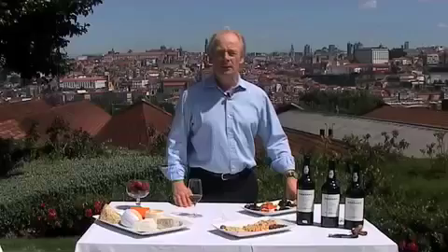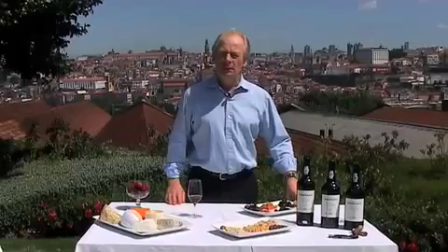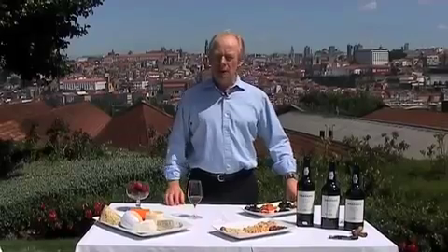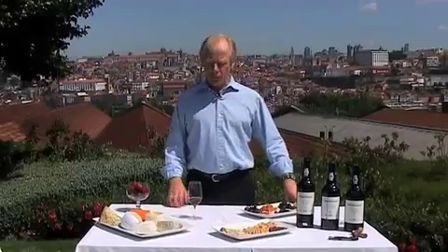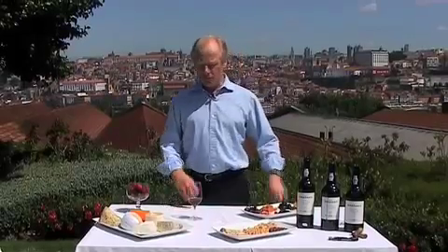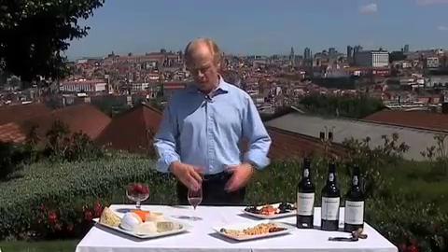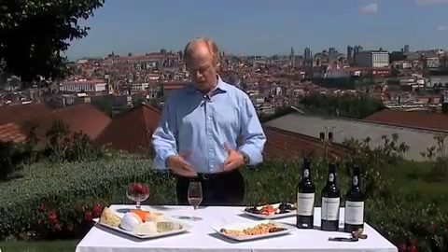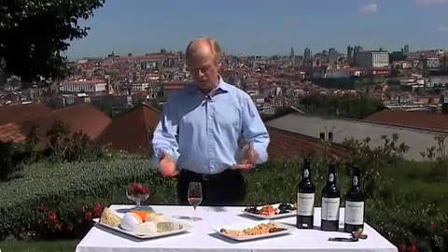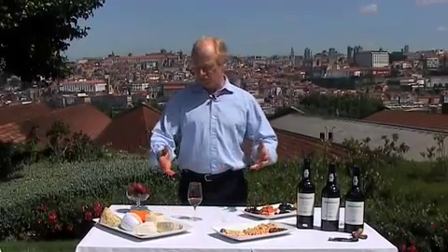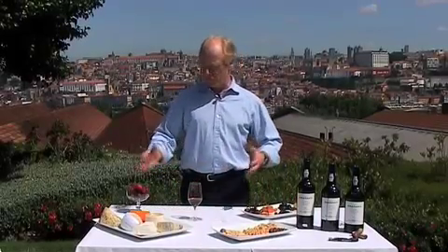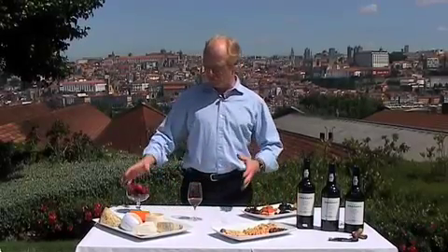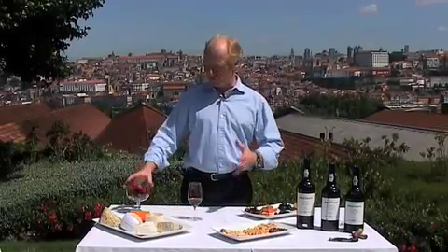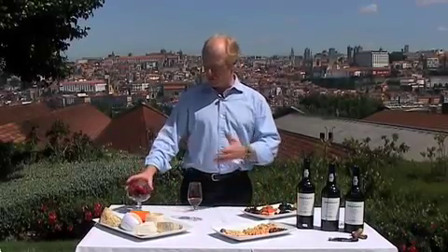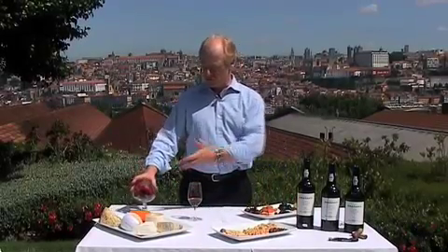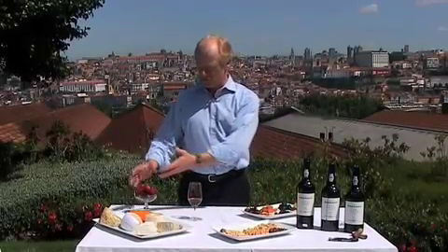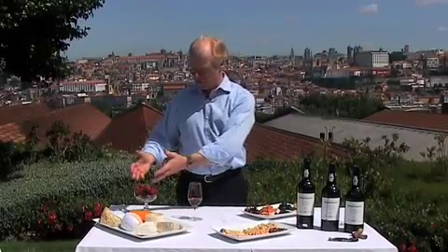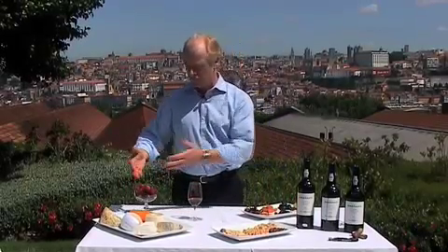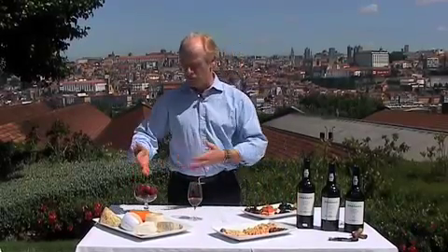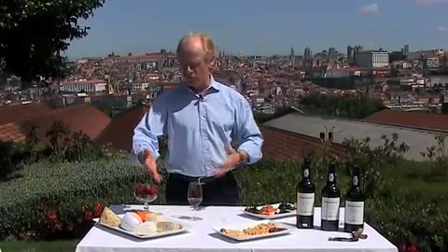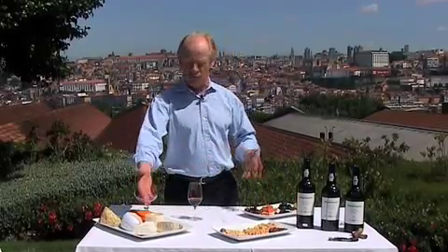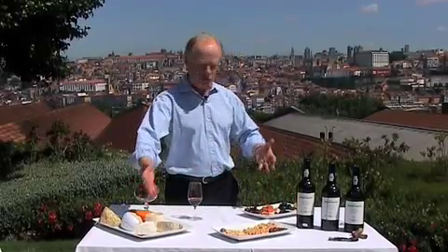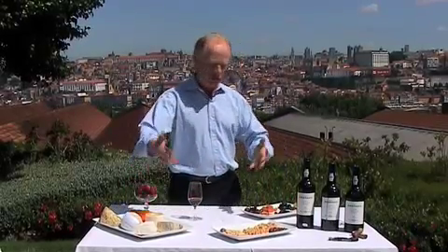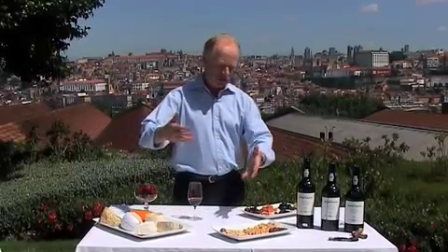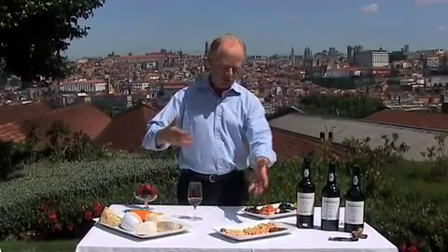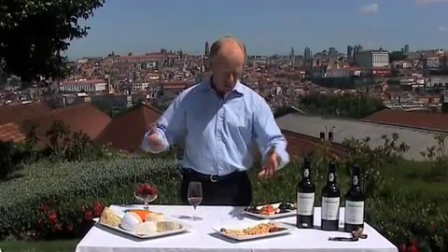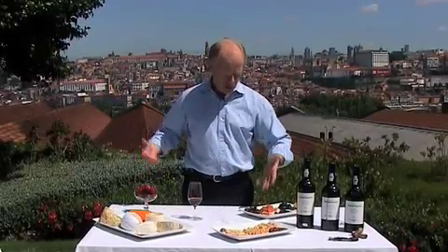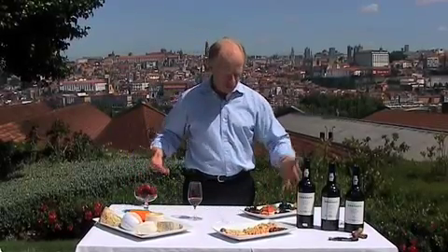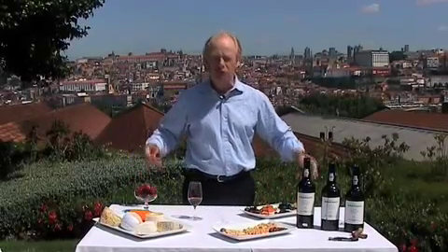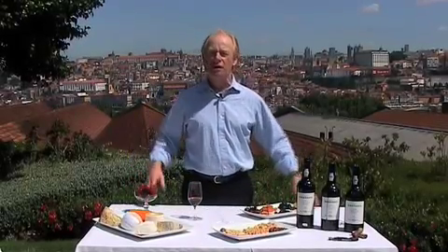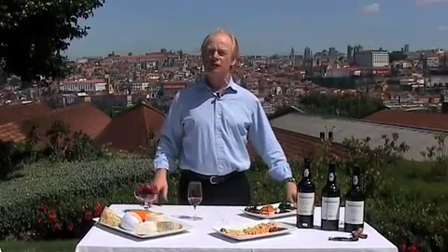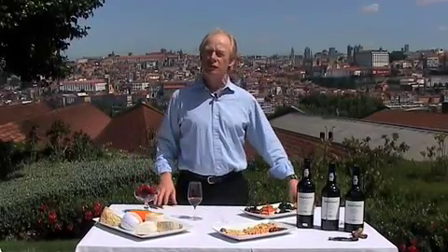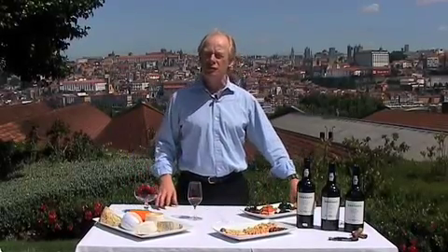I've got various different foods in front of me: red fruits, cheeses, nuts, dried fruits.